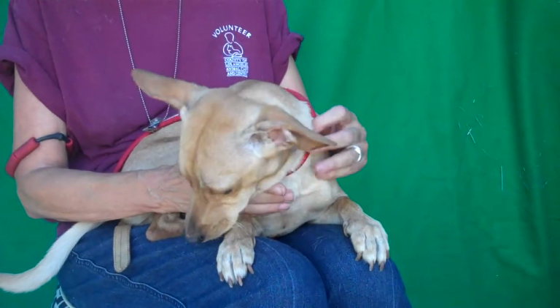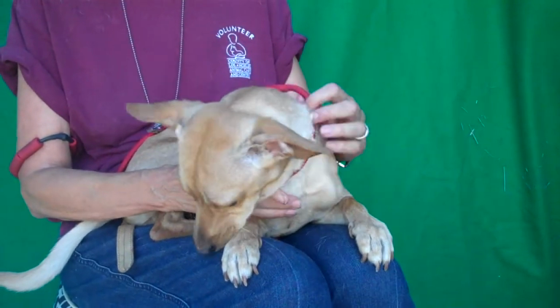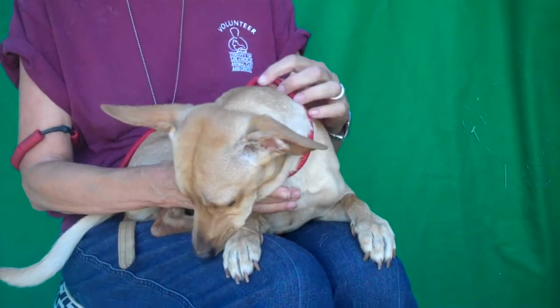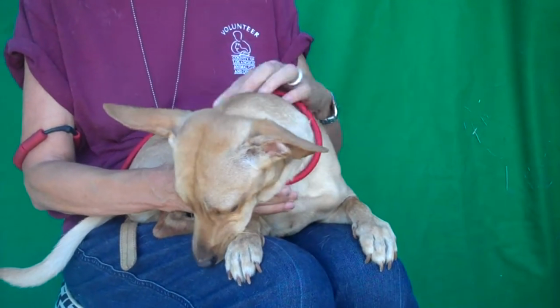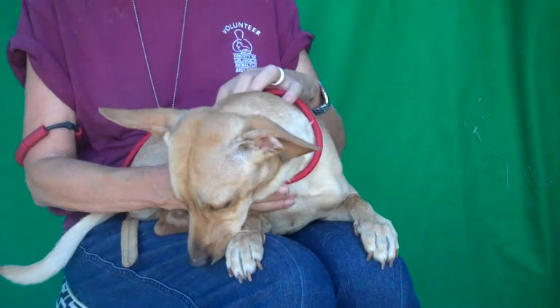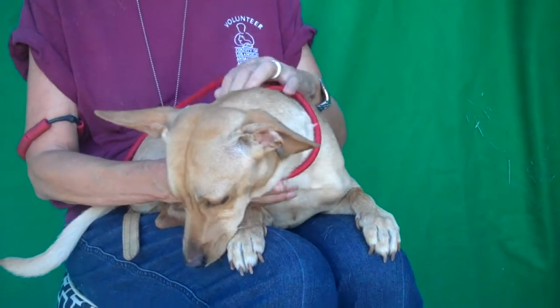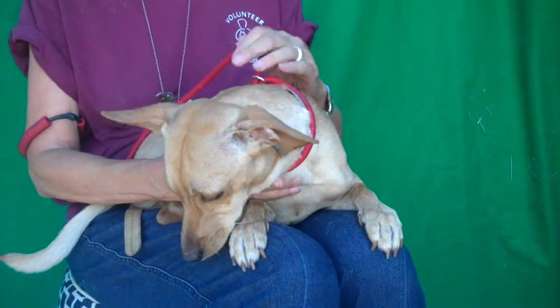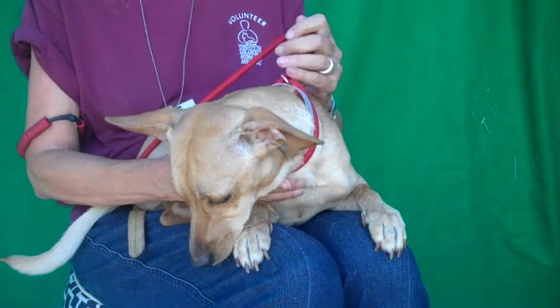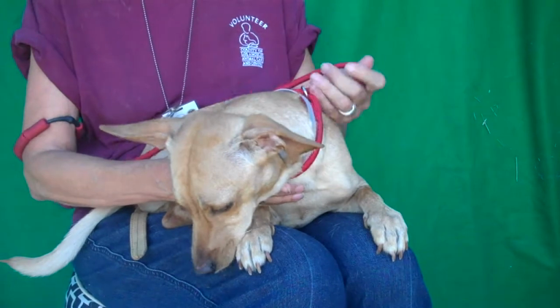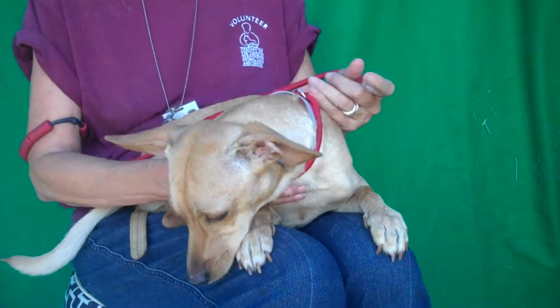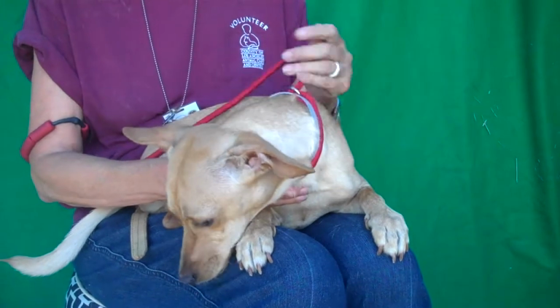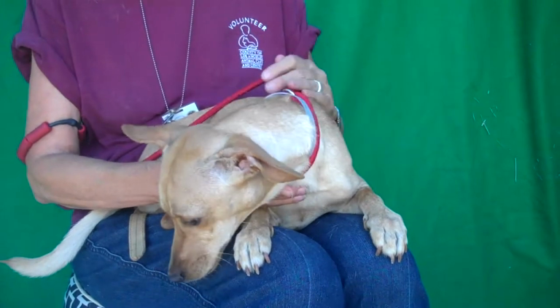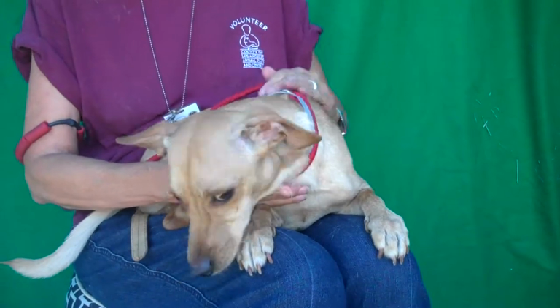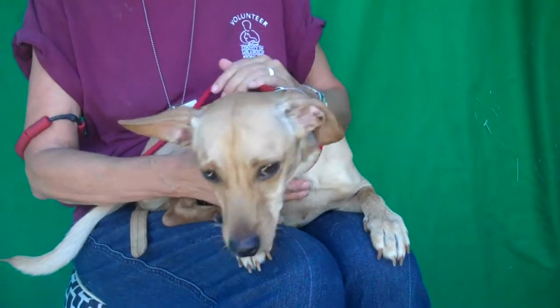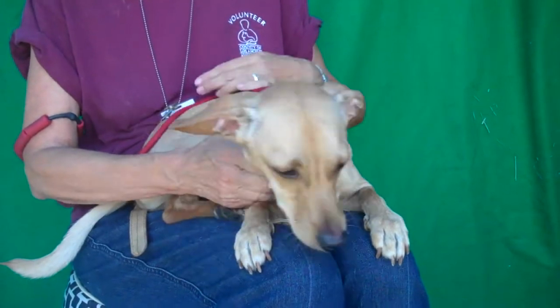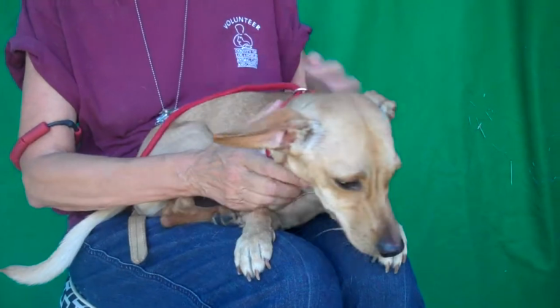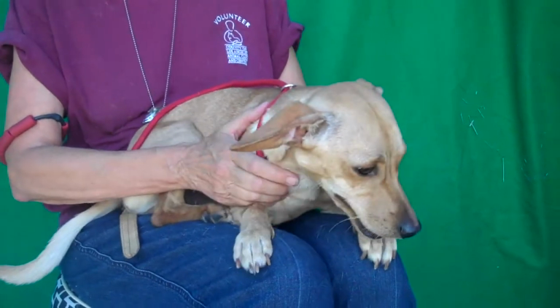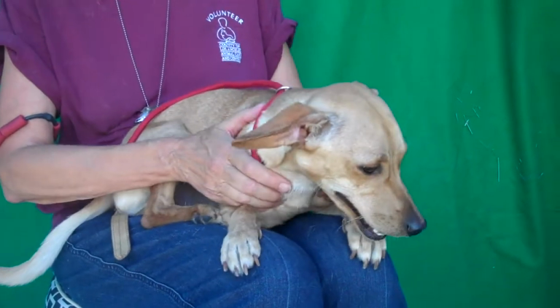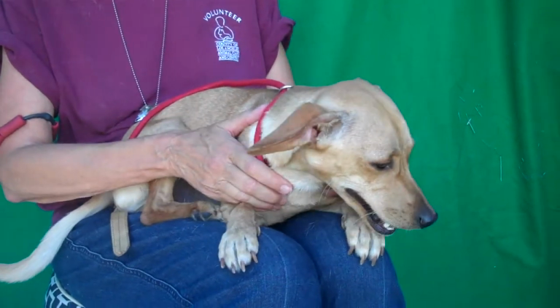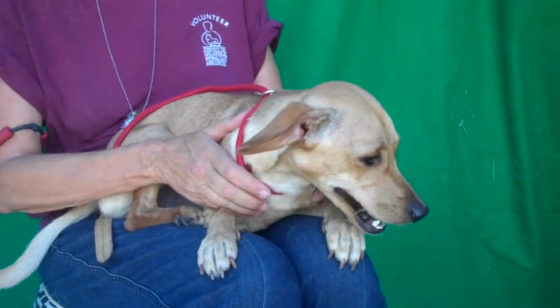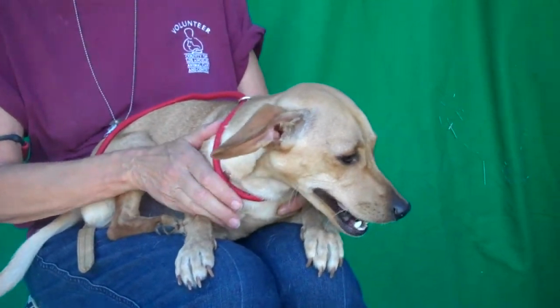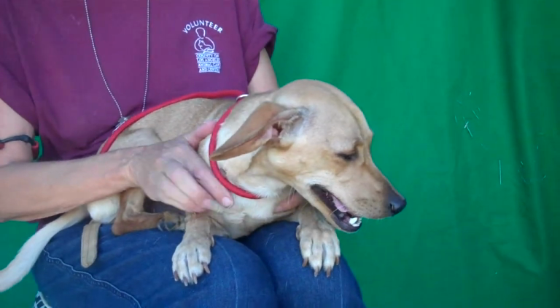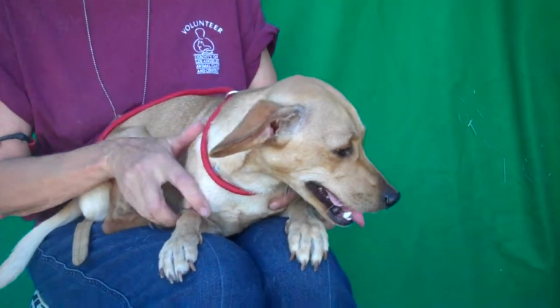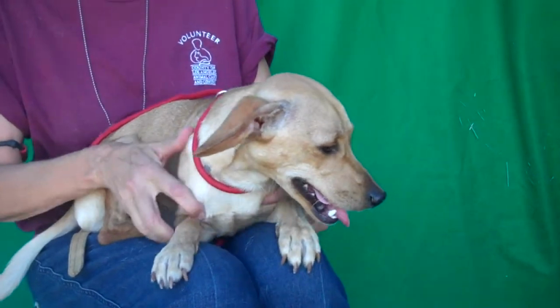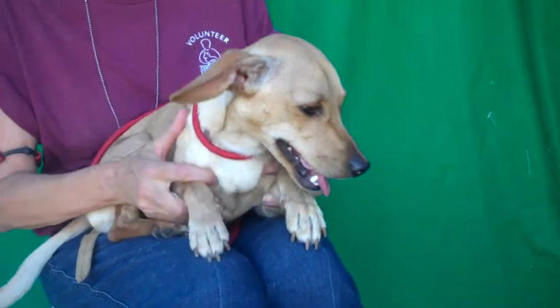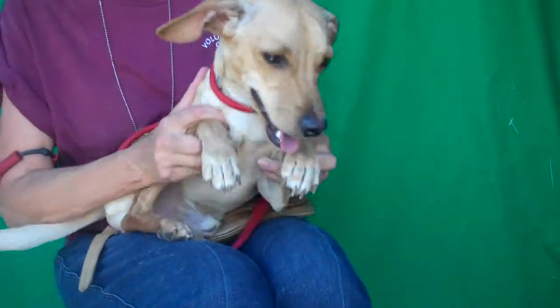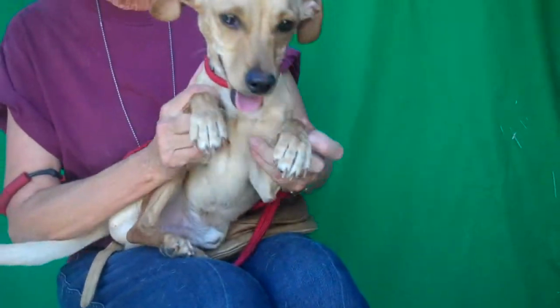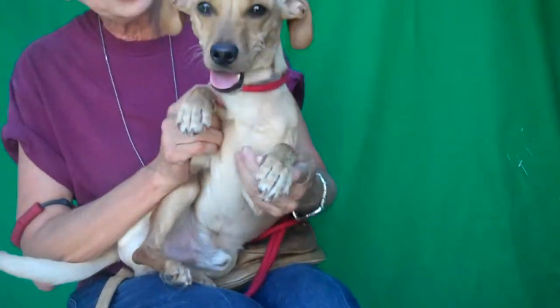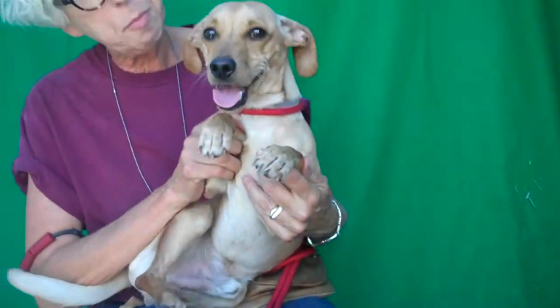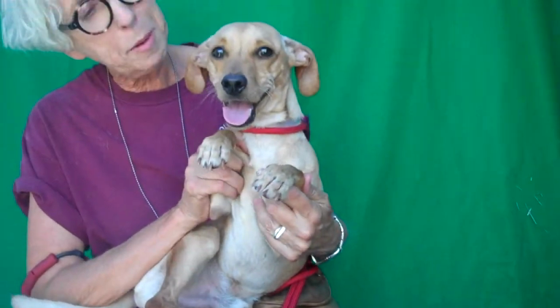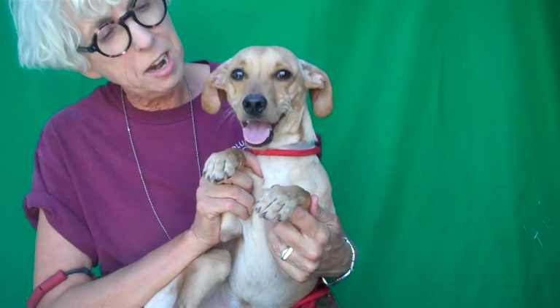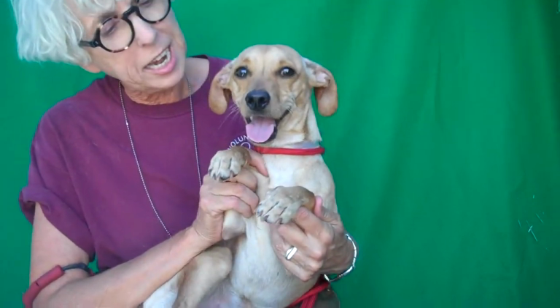He needs leash training, of course. He probably needs all kinds of training — puppy training. He definitely needs puppy training.